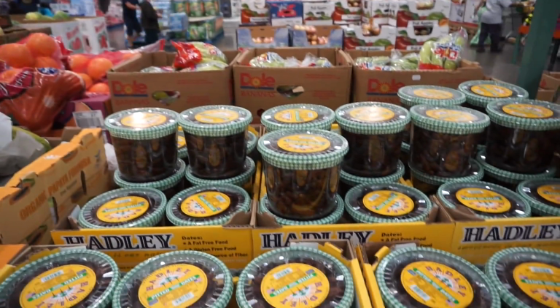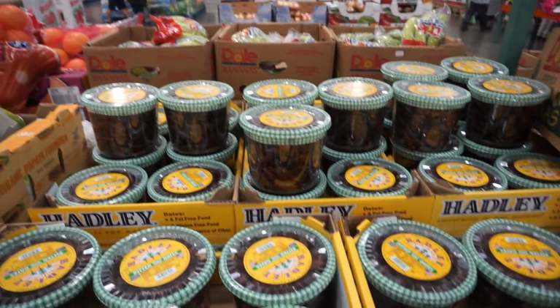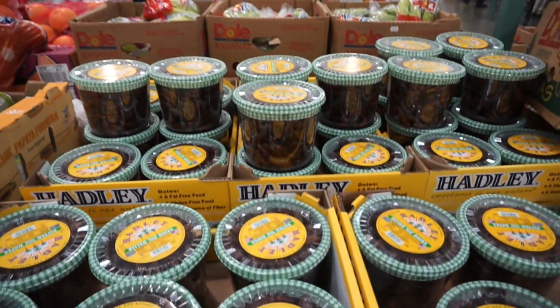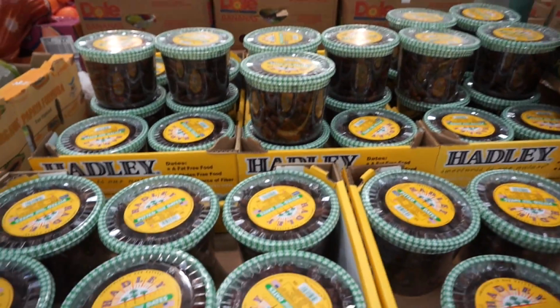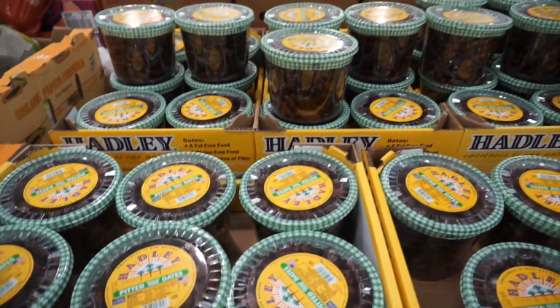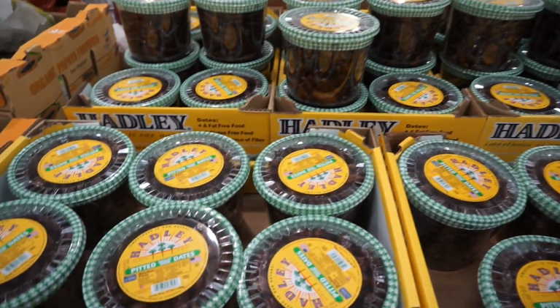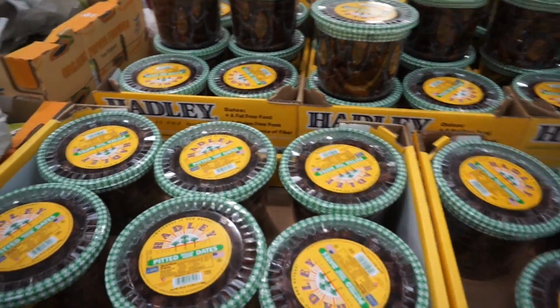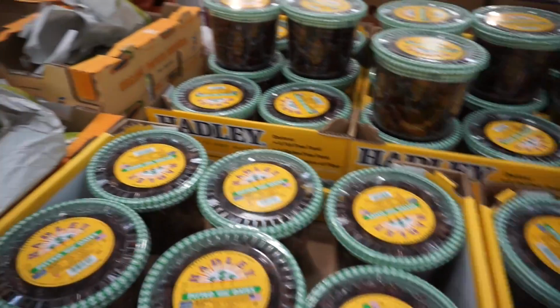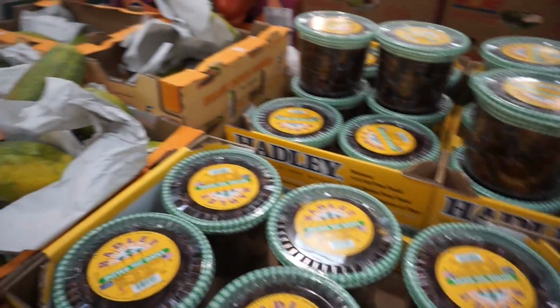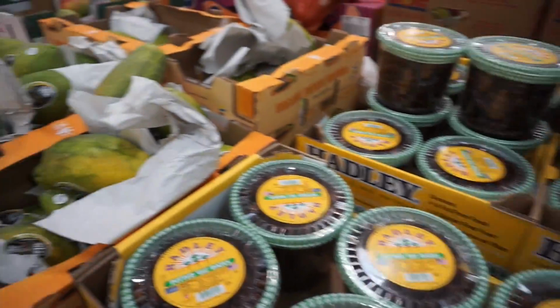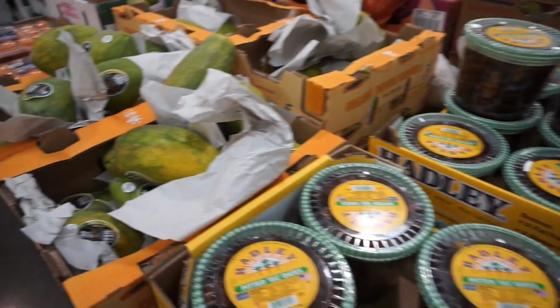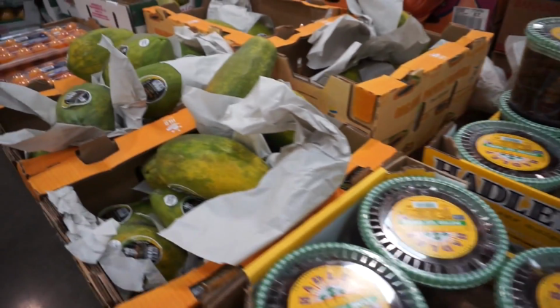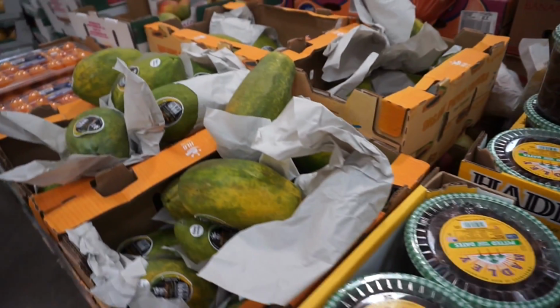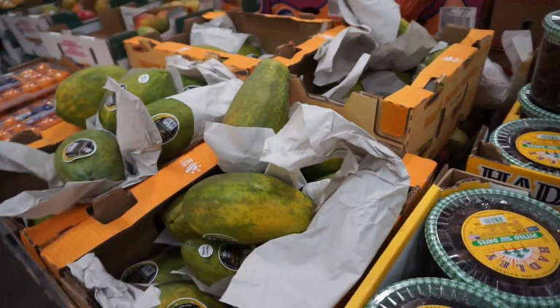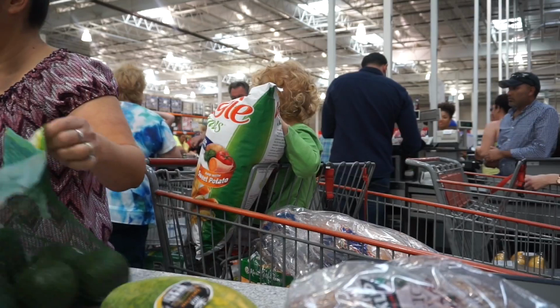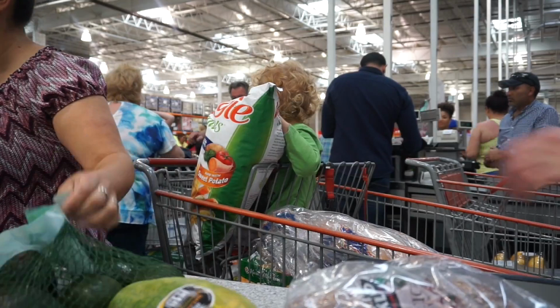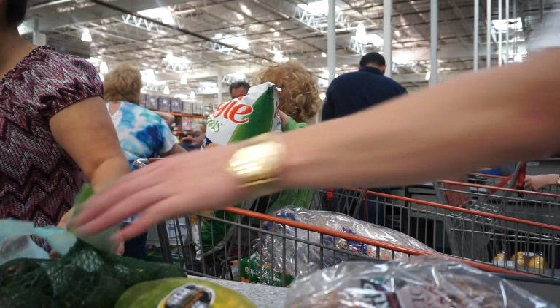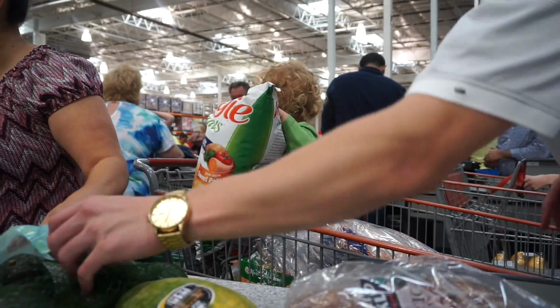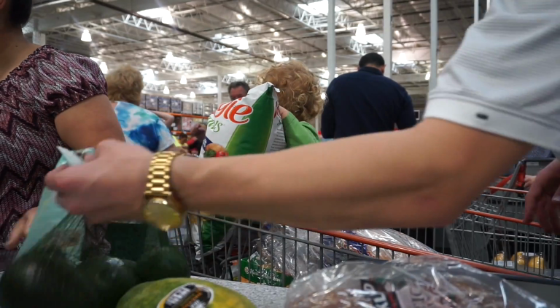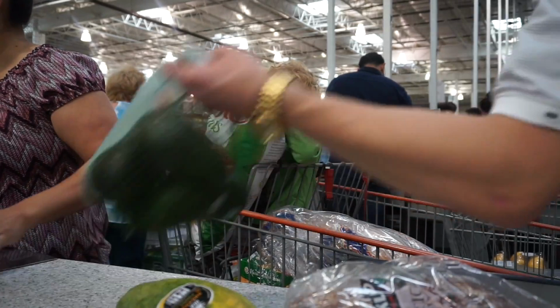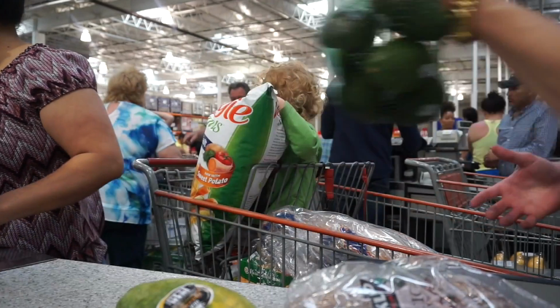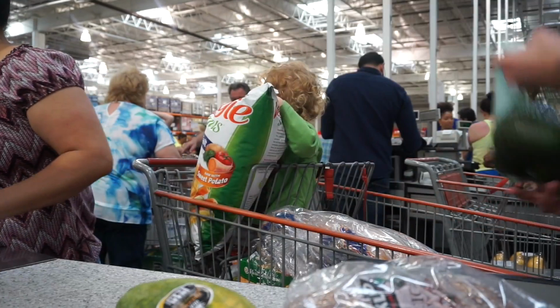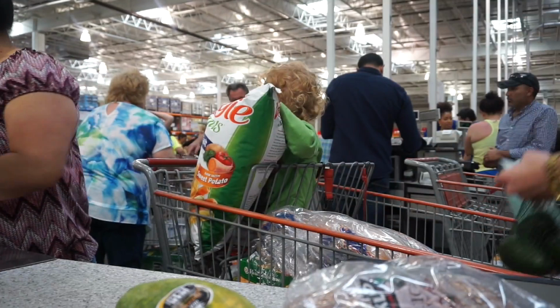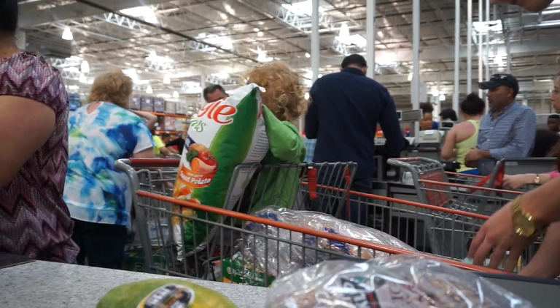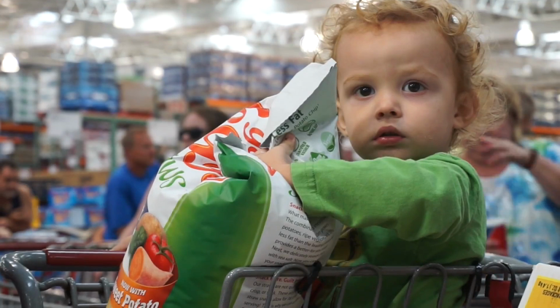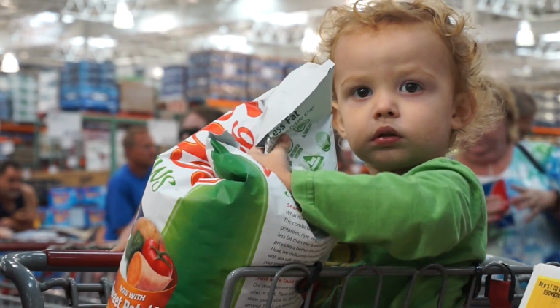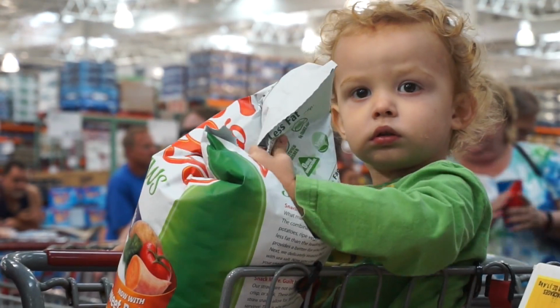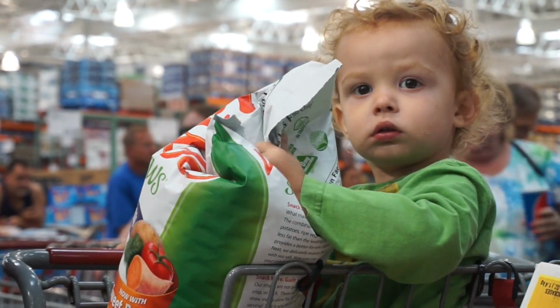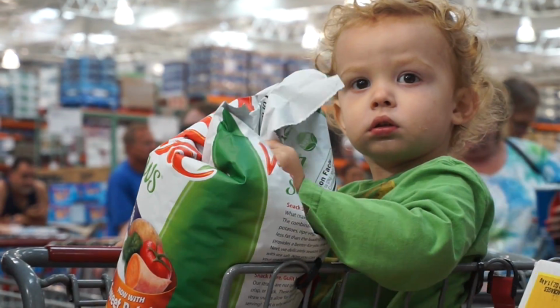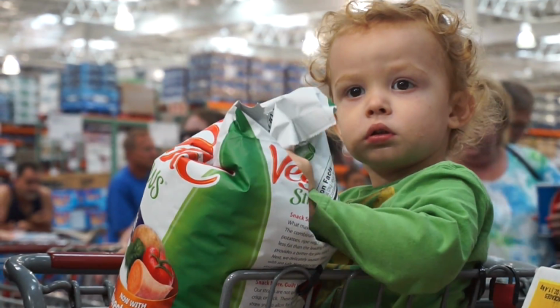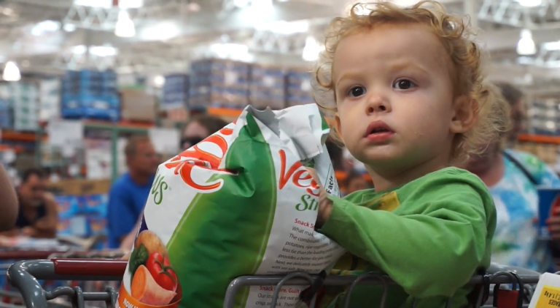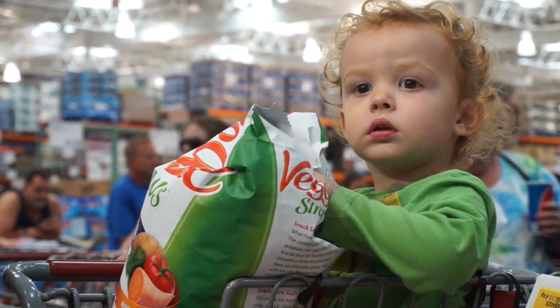There is no reason to go to any other part of this store. Look at this. Glorious.